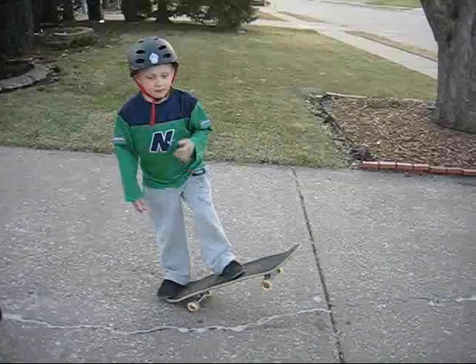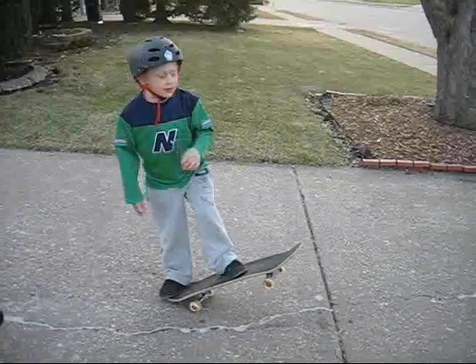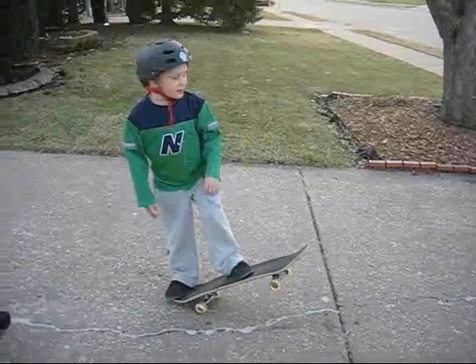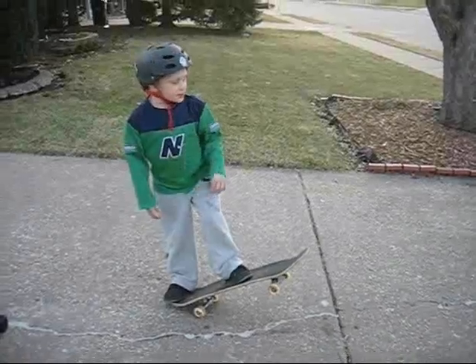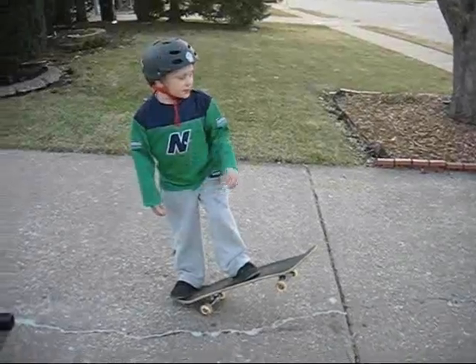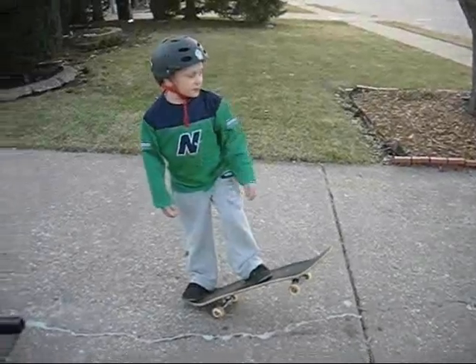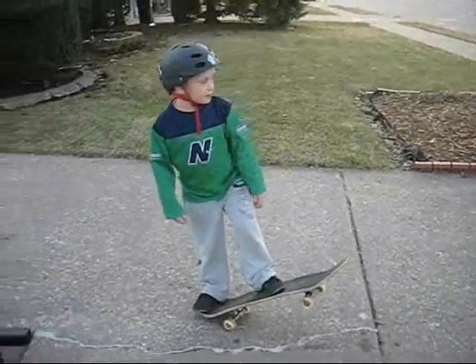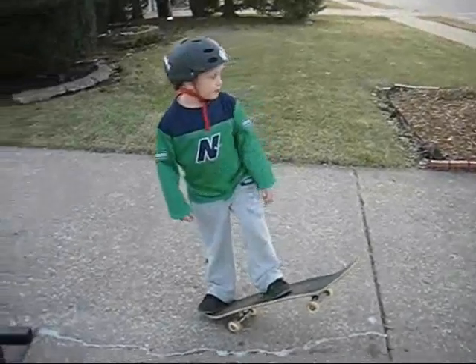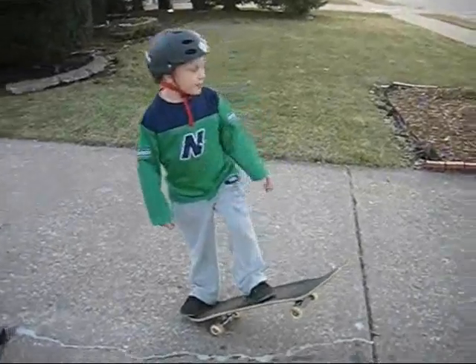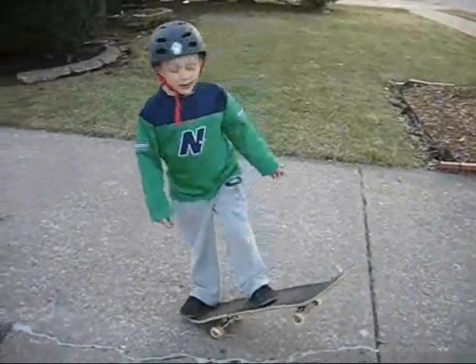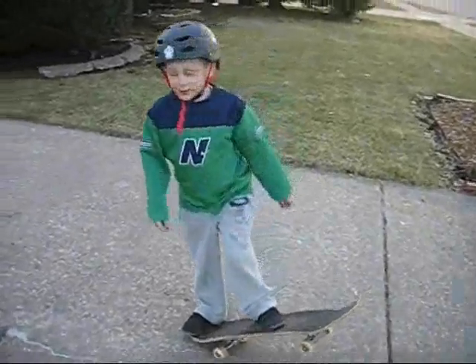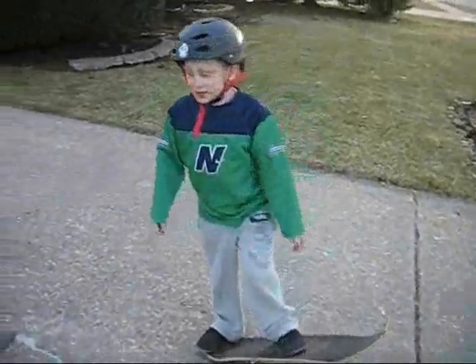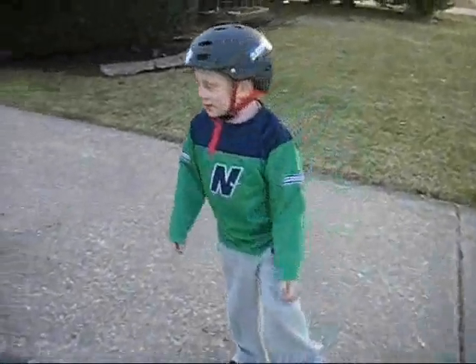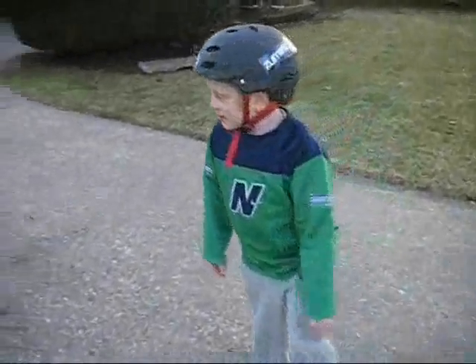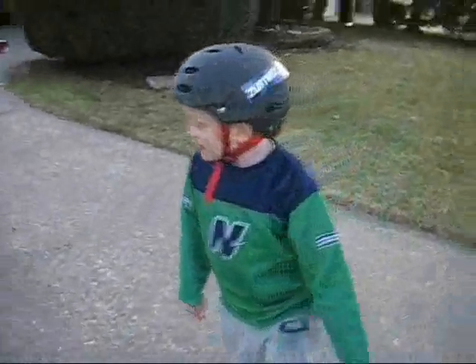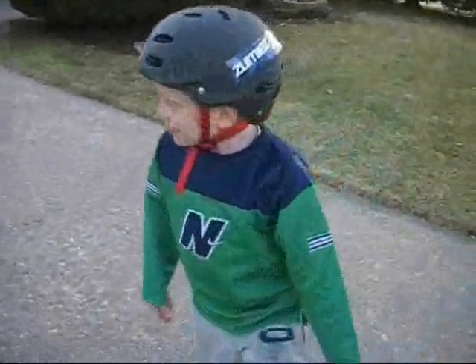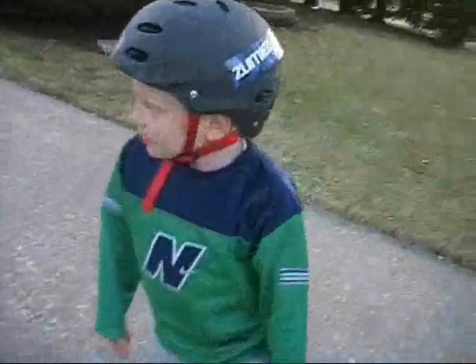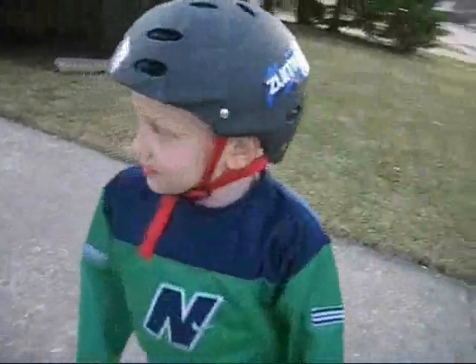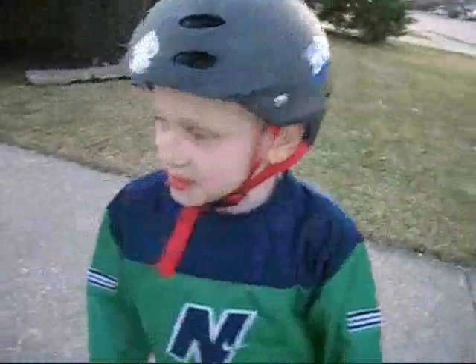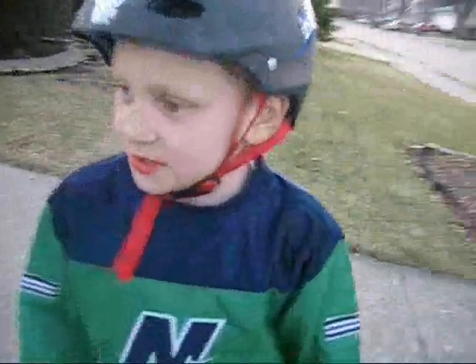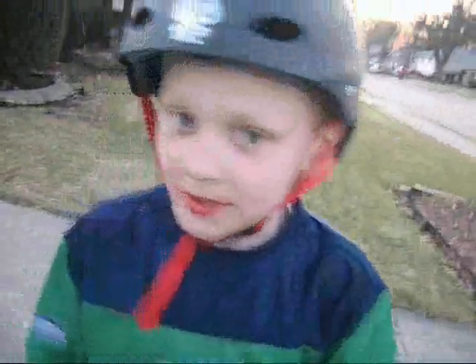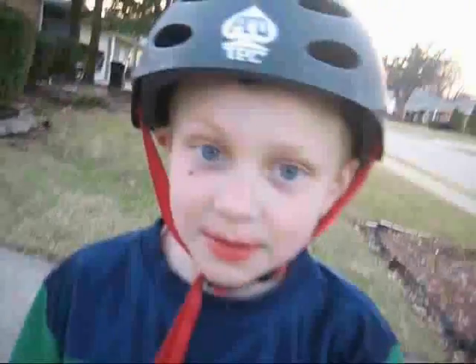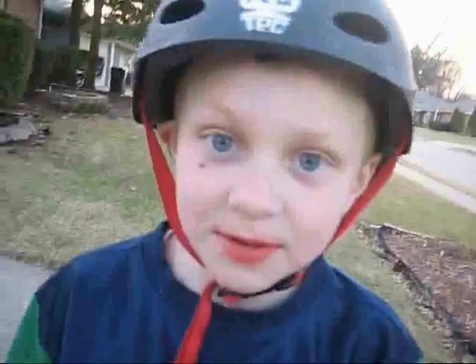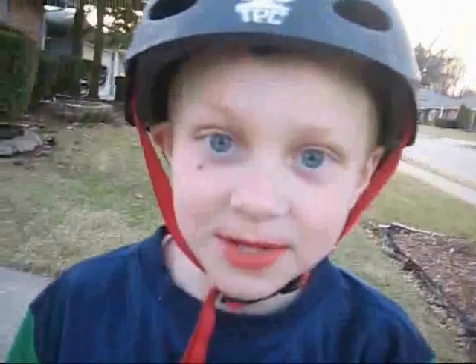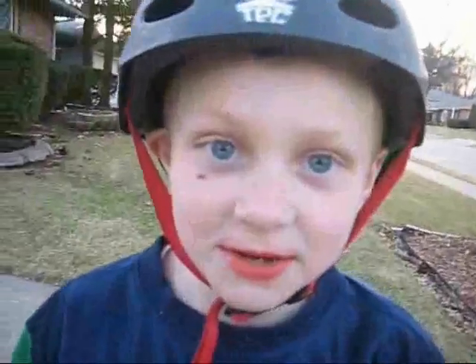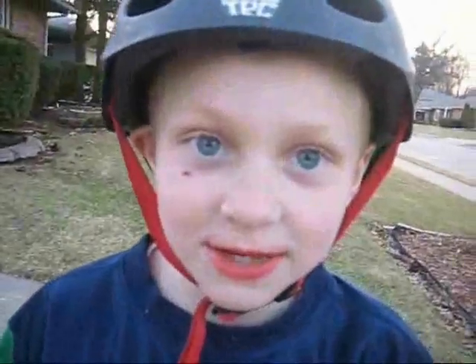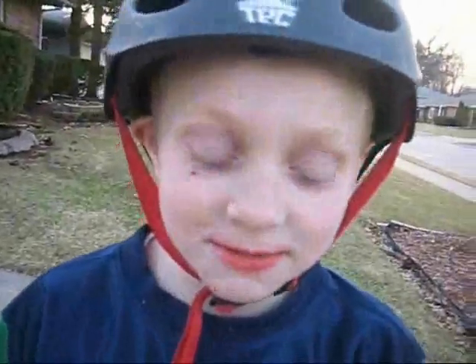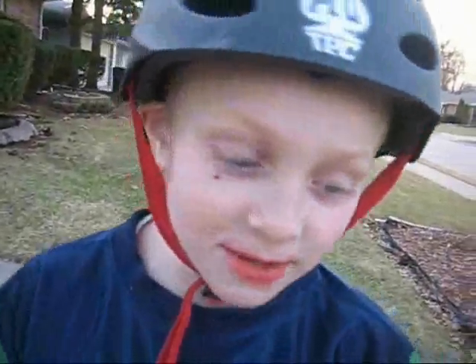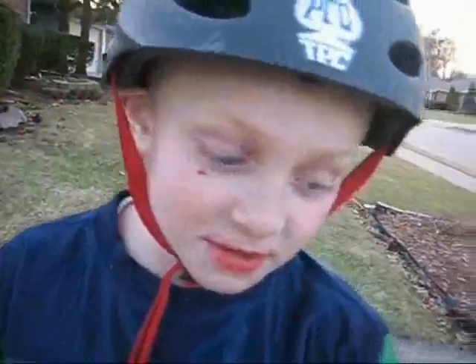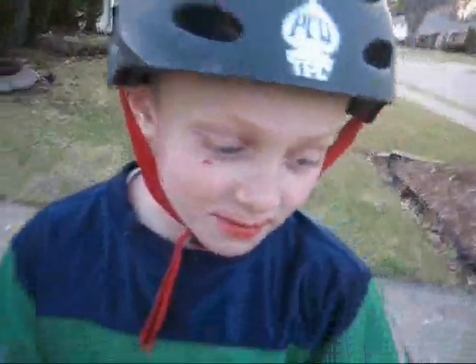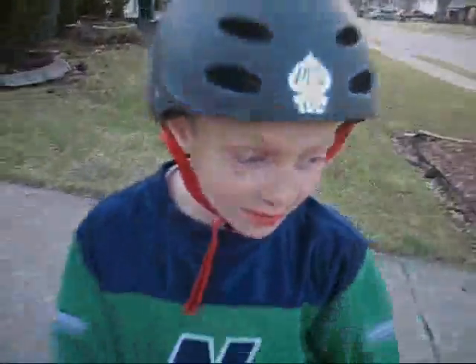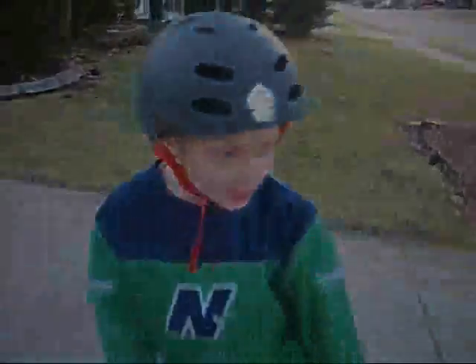My name is John and Garrett. I'm gonna be showing some basic moves.